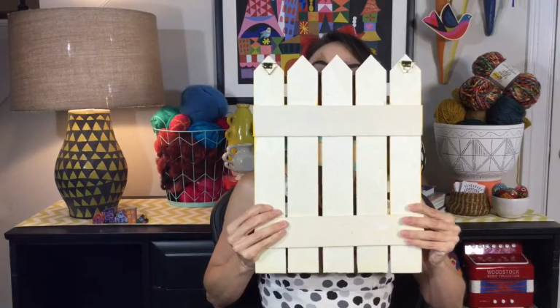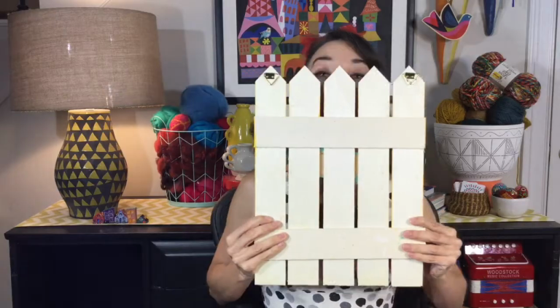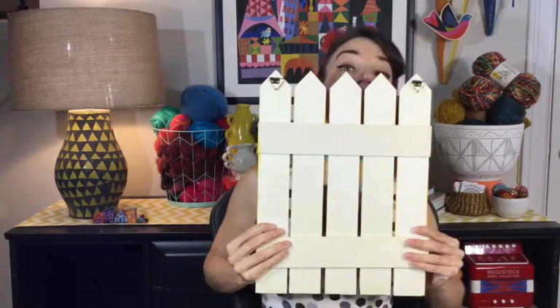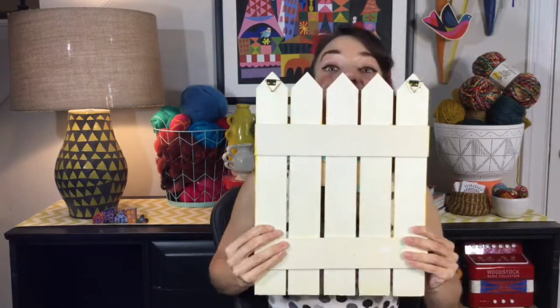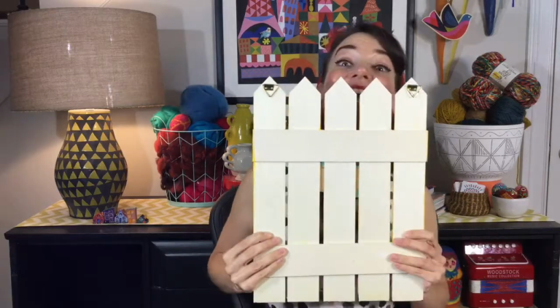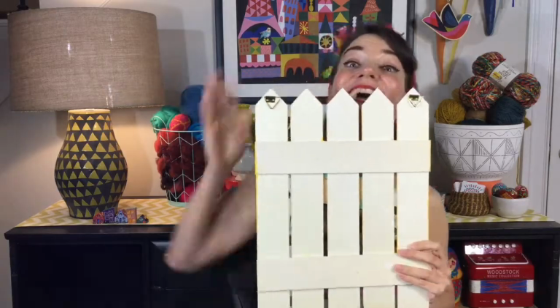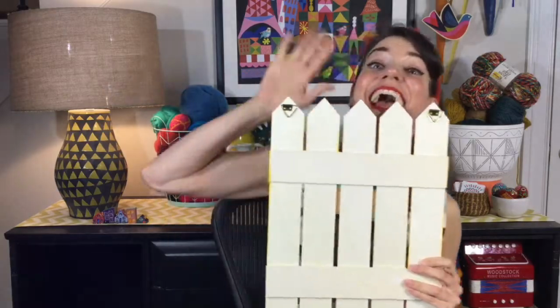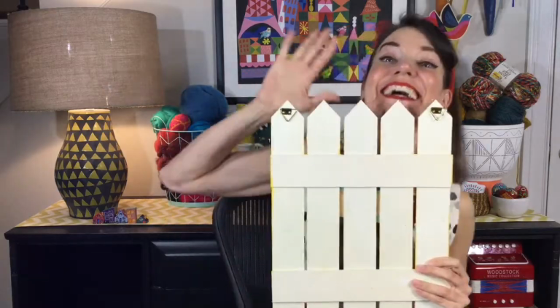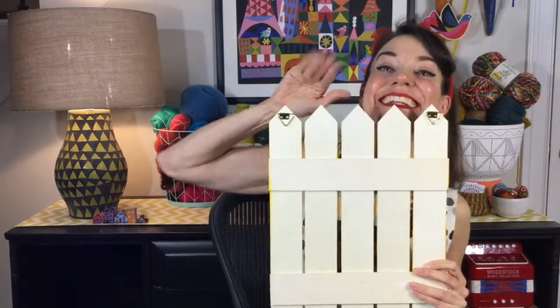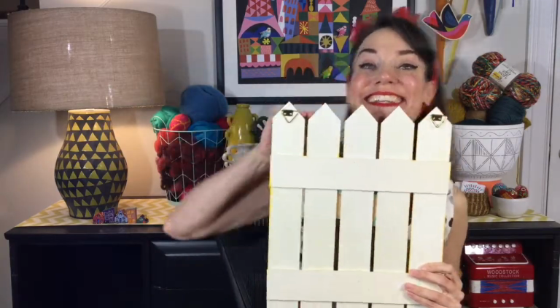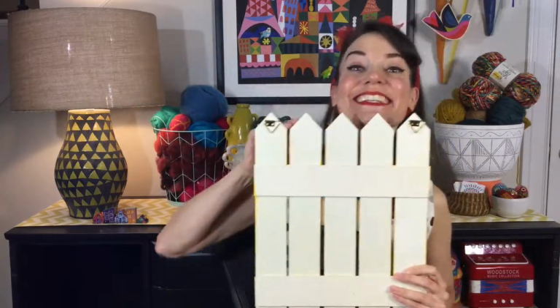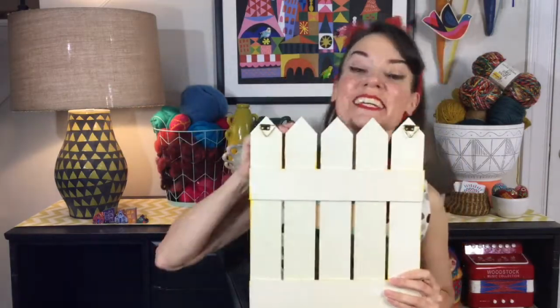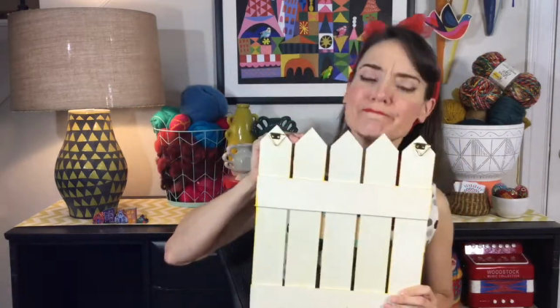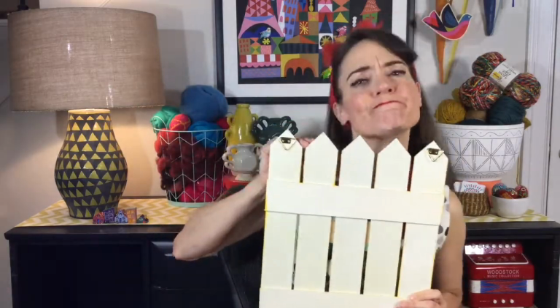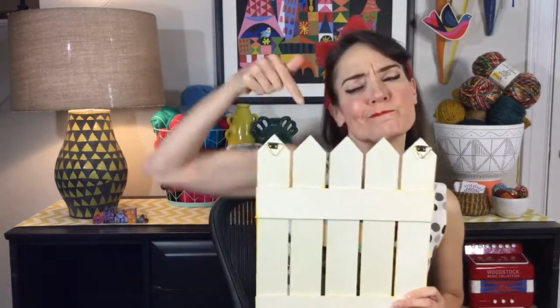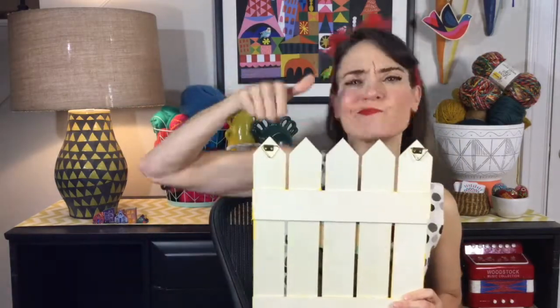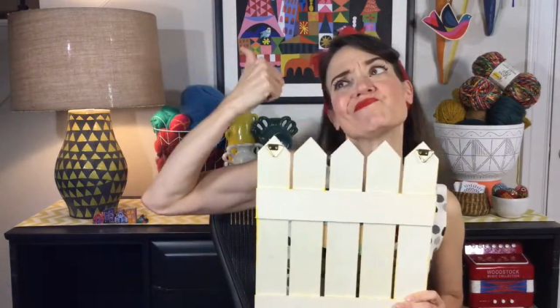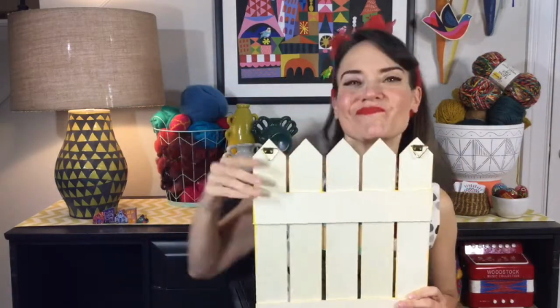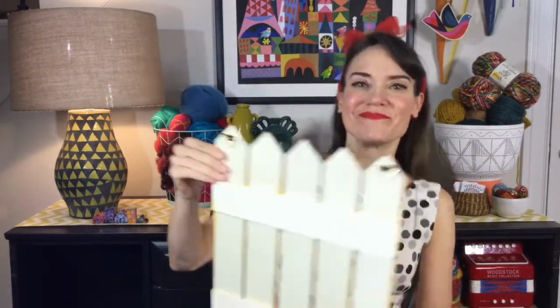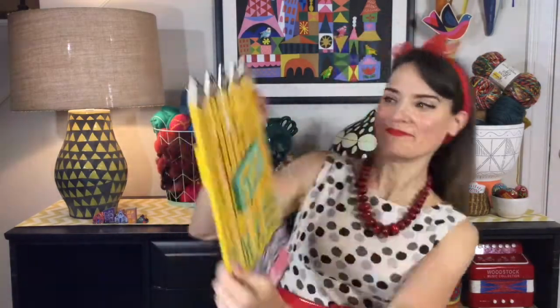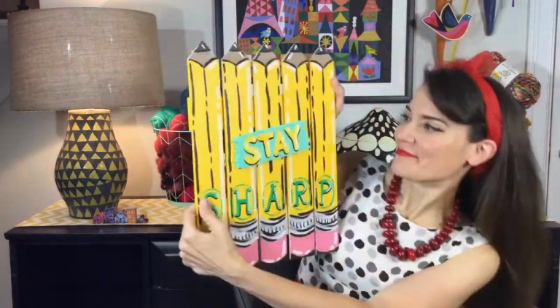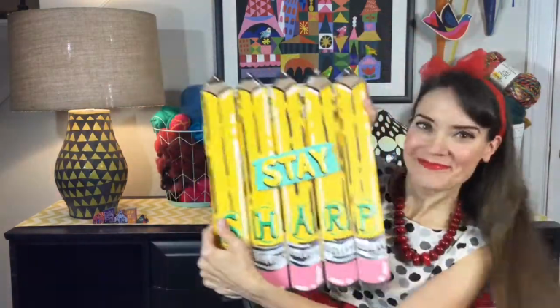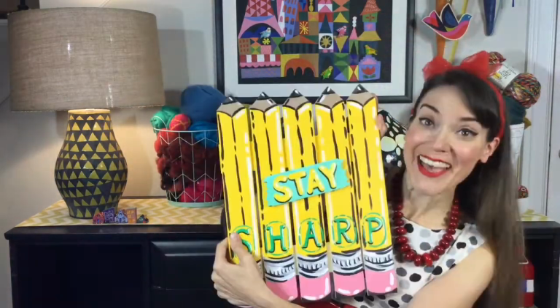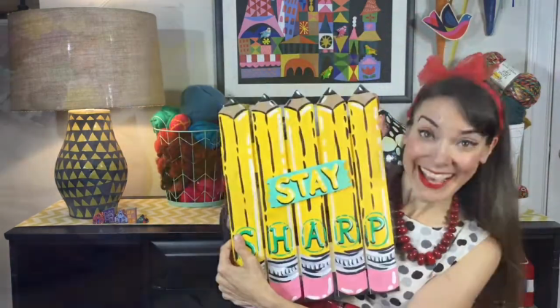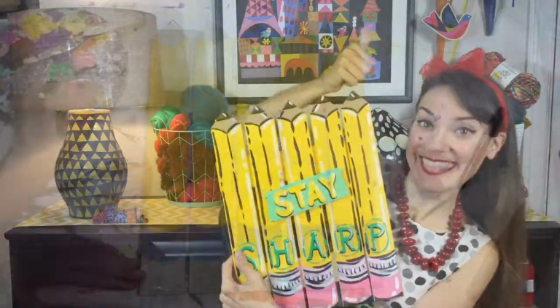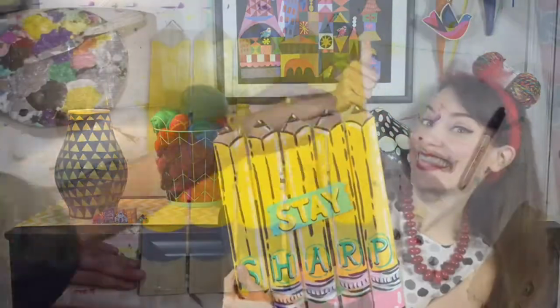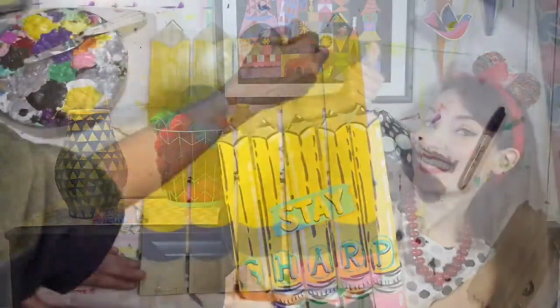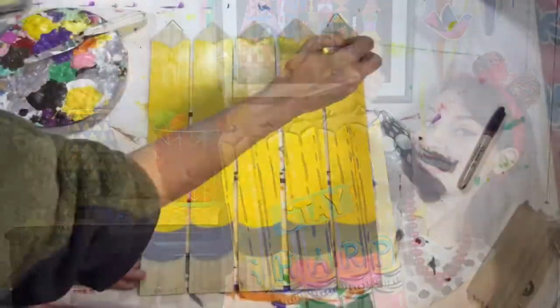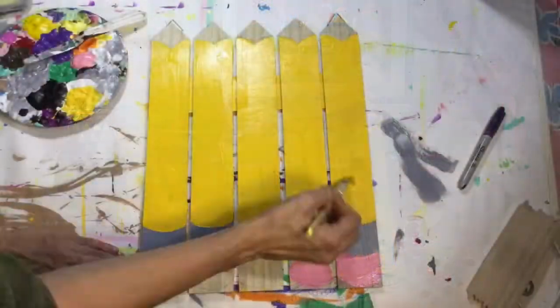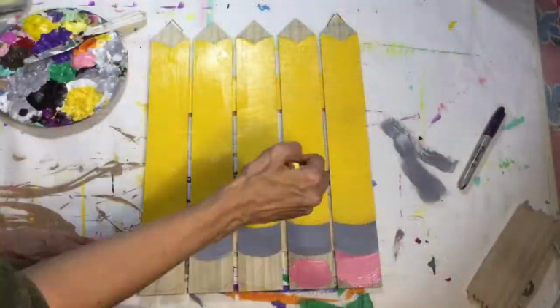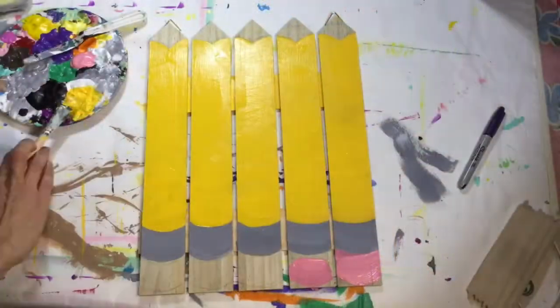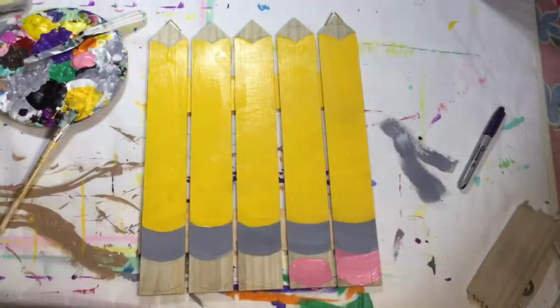Oh hey neighbor, what's happening? Fence? What fence? Get out of here. Pencils it is.